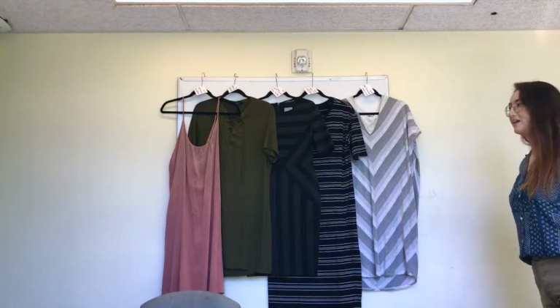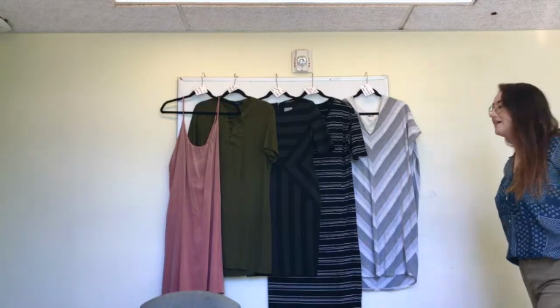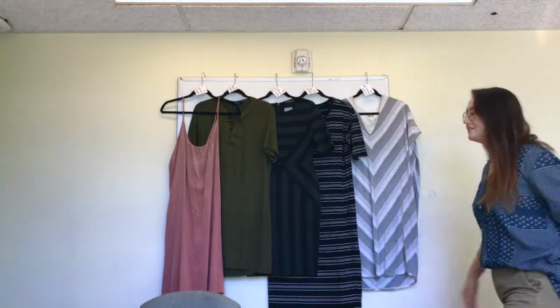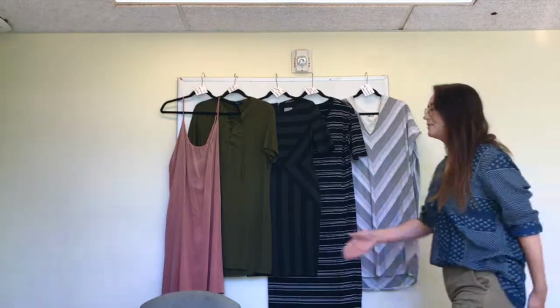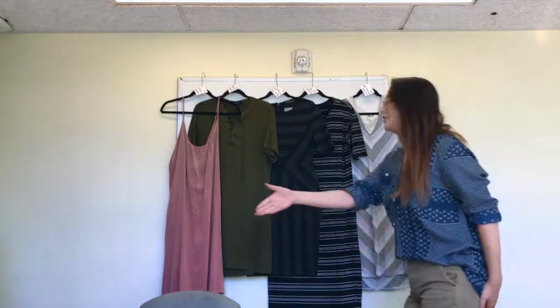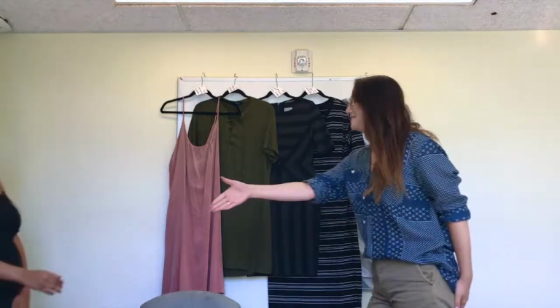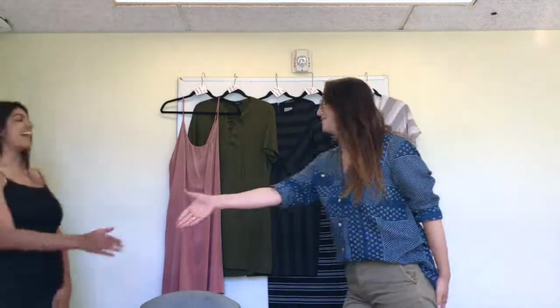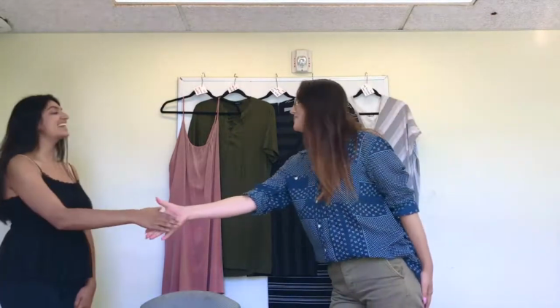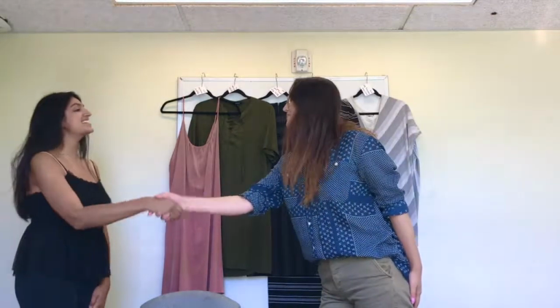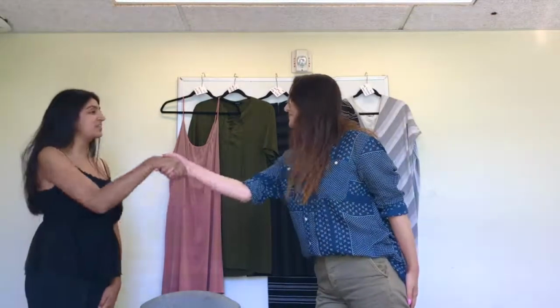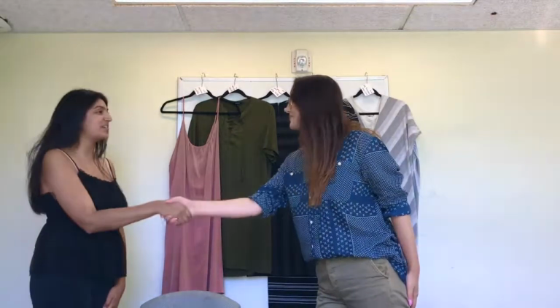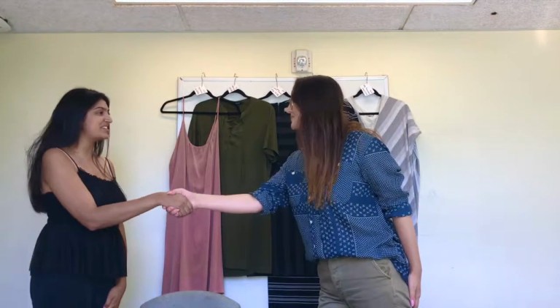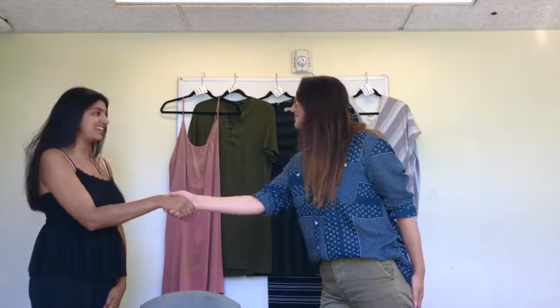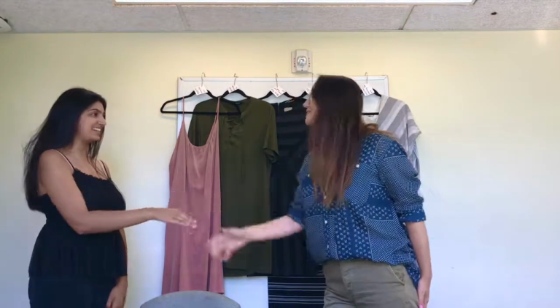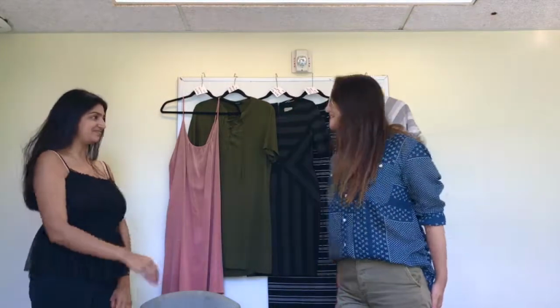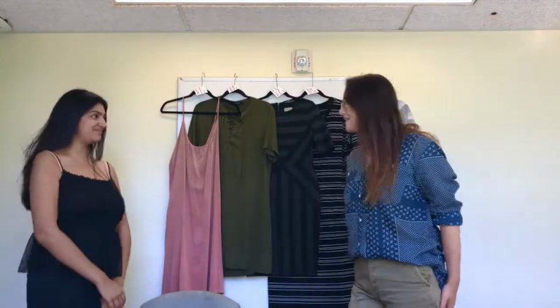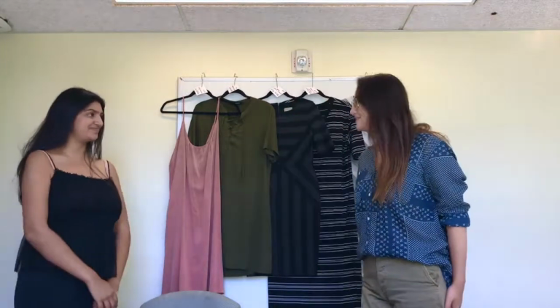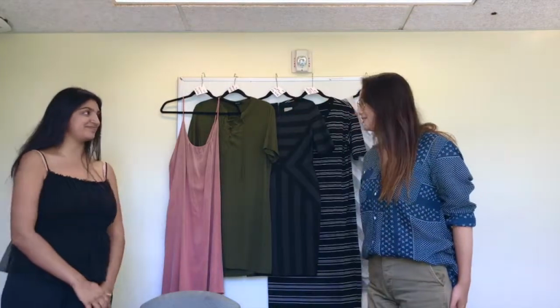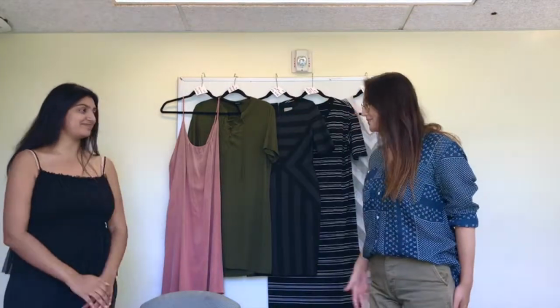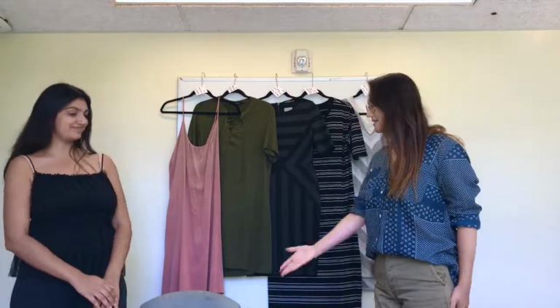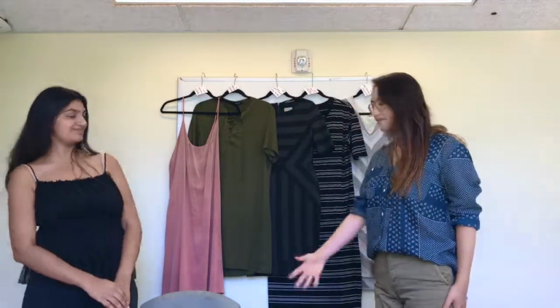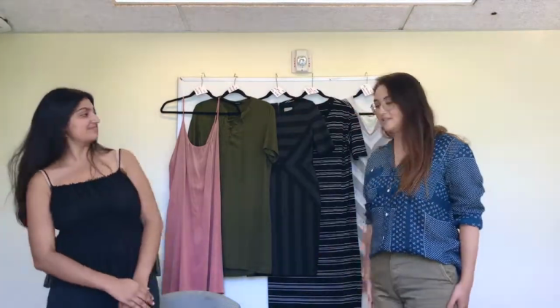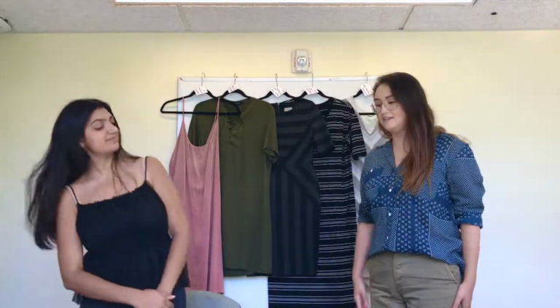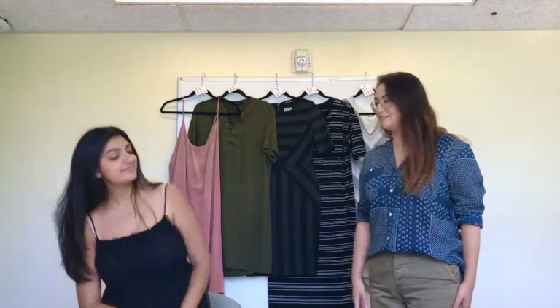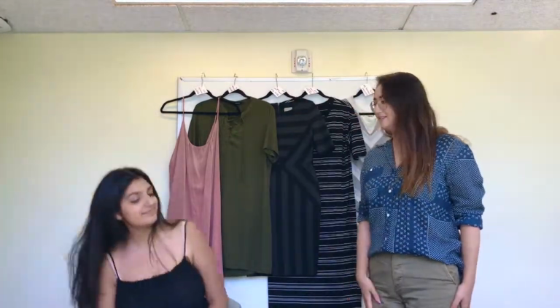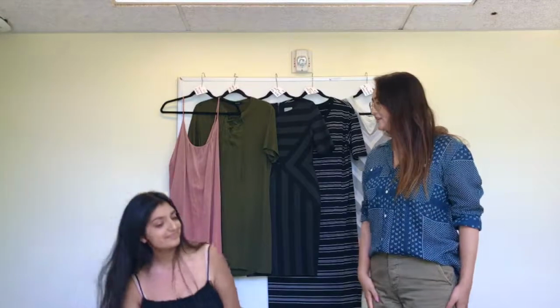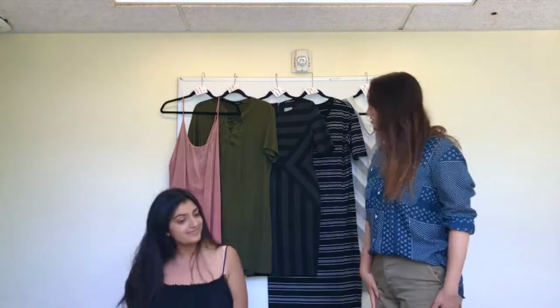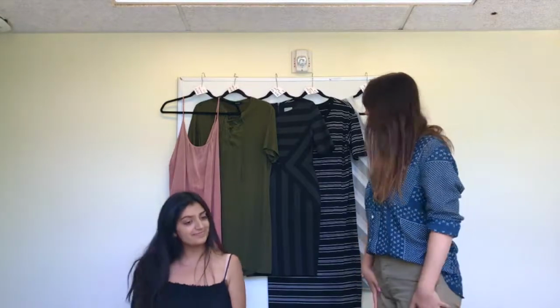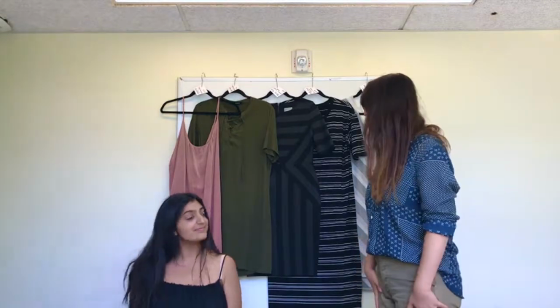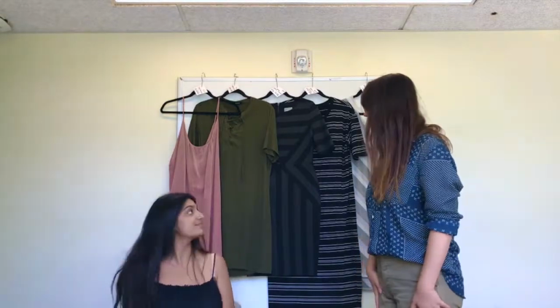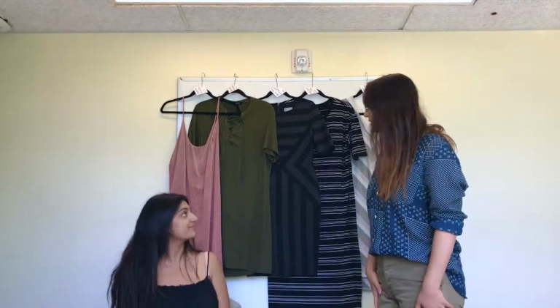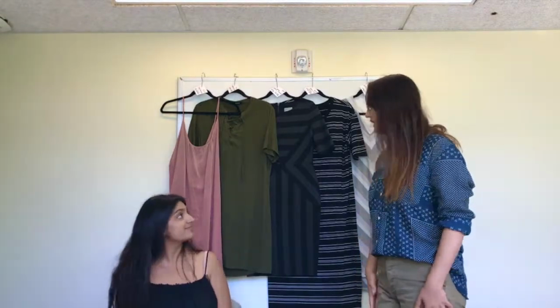Hello, I'm Karina. Hi, nice to meet you. I'm Natalia. Nice to meet you too. Please have a seat. Thank you so much for being here today.